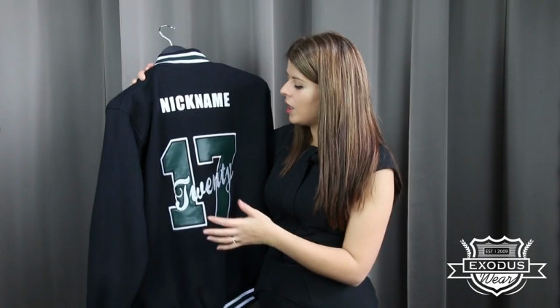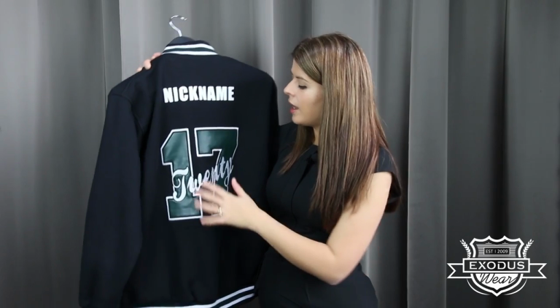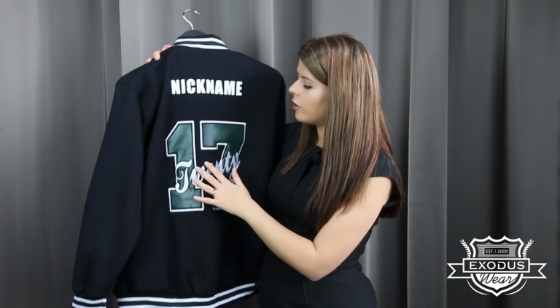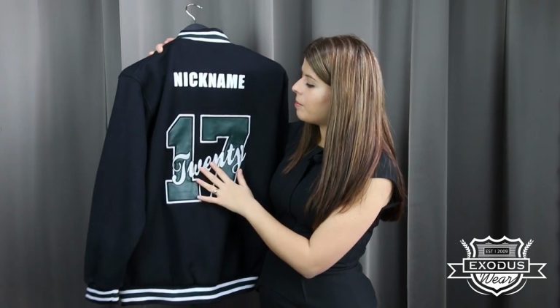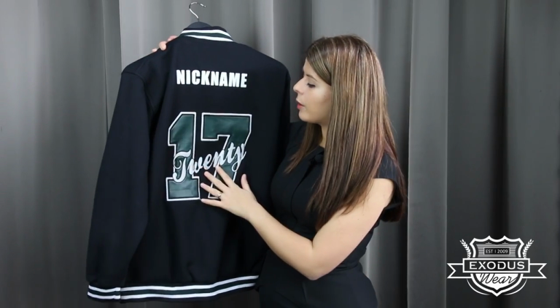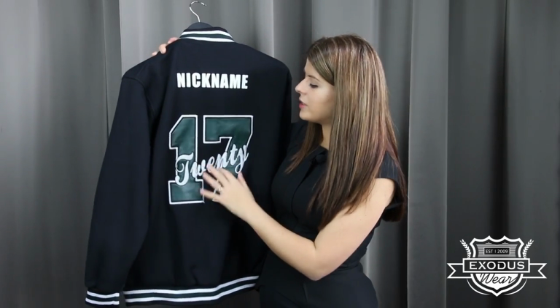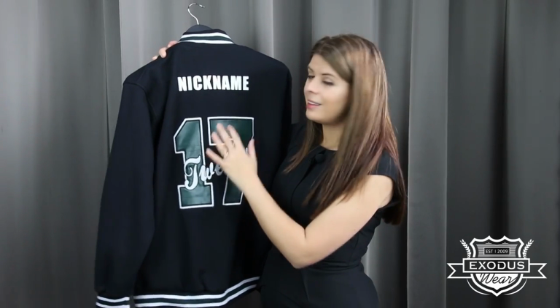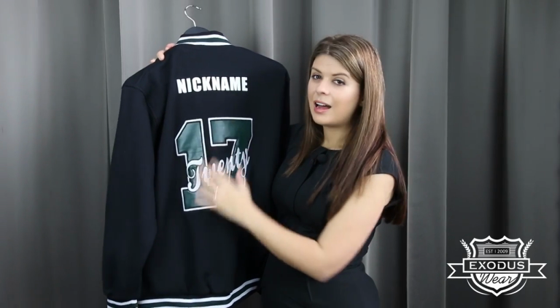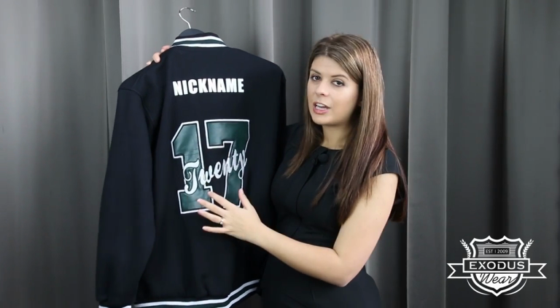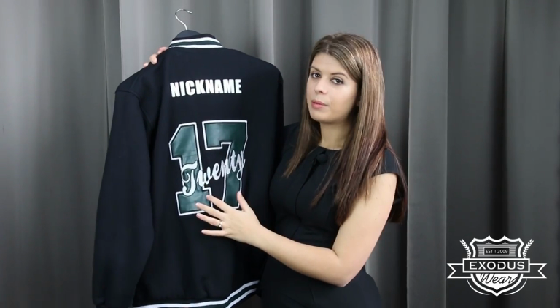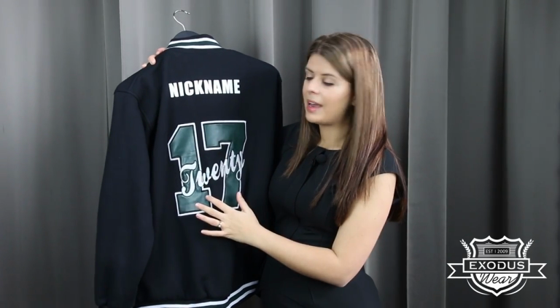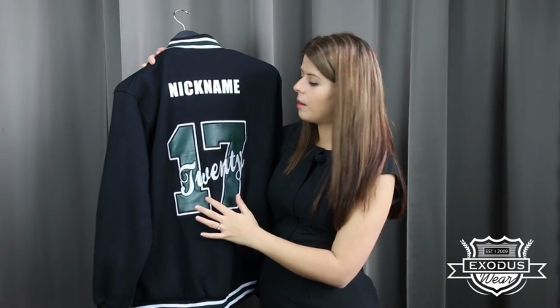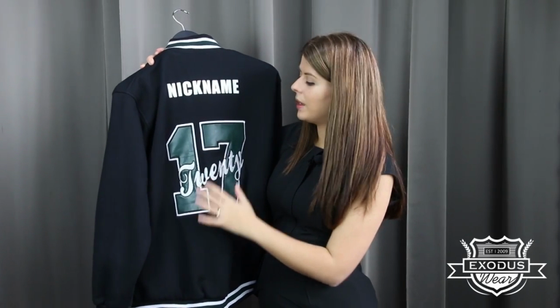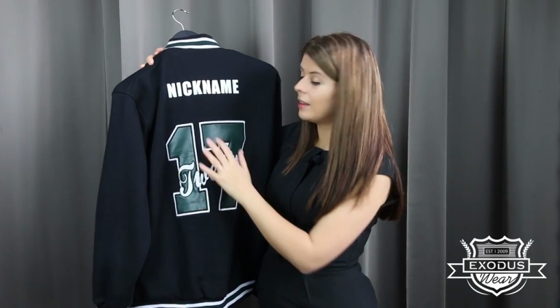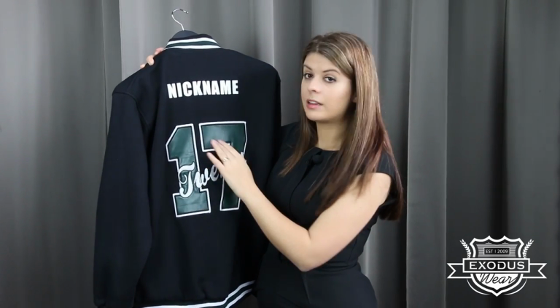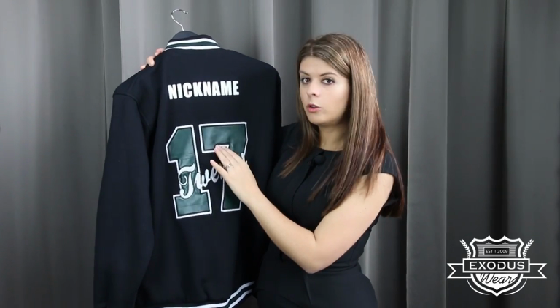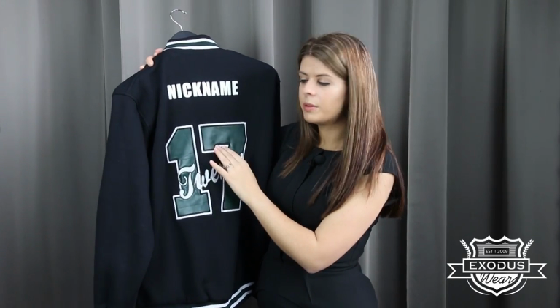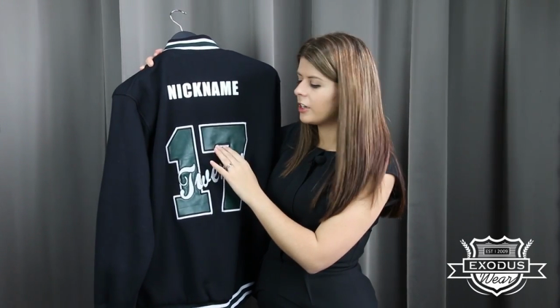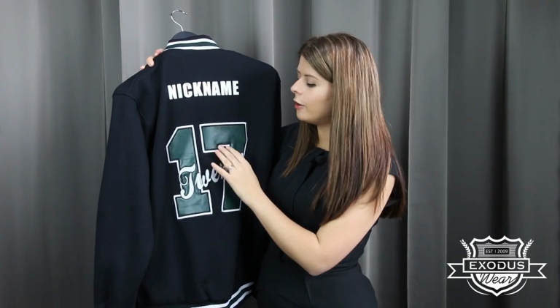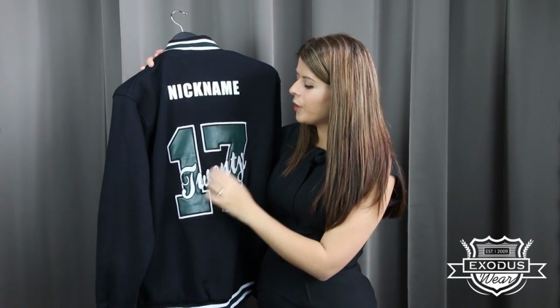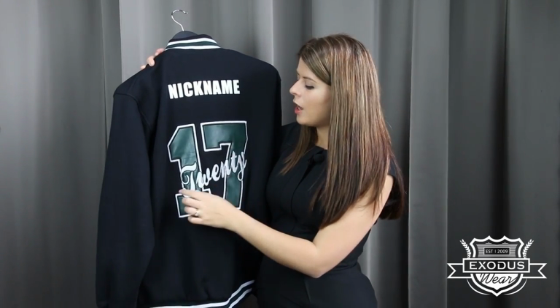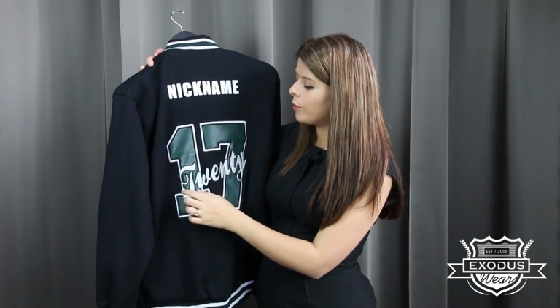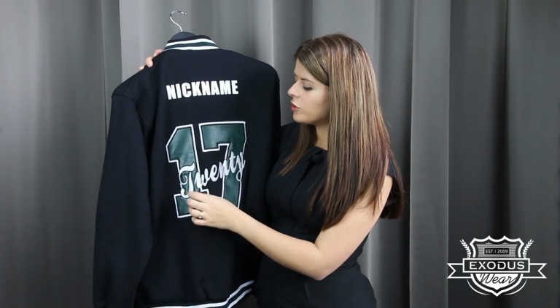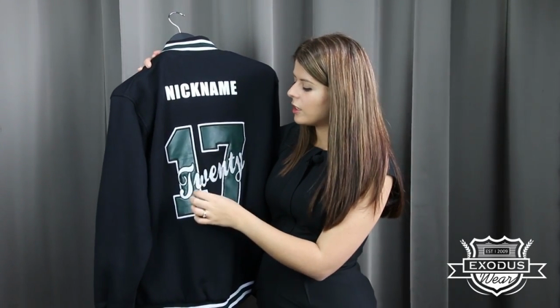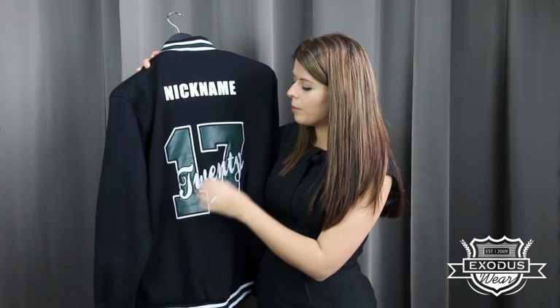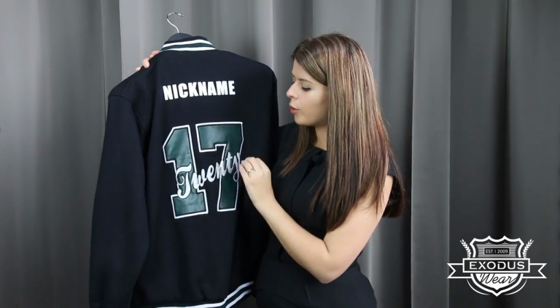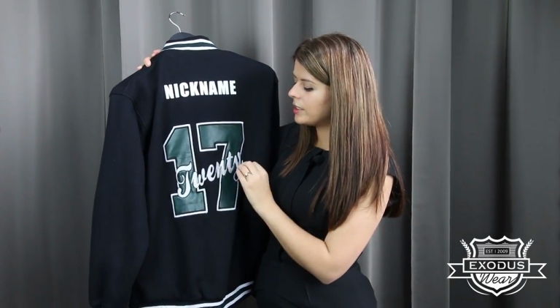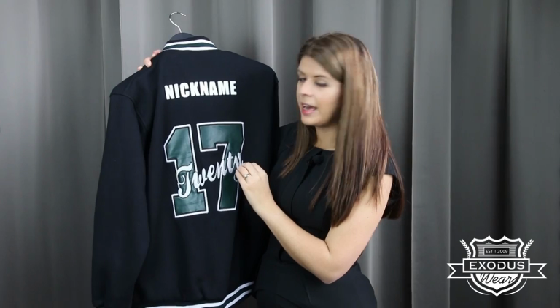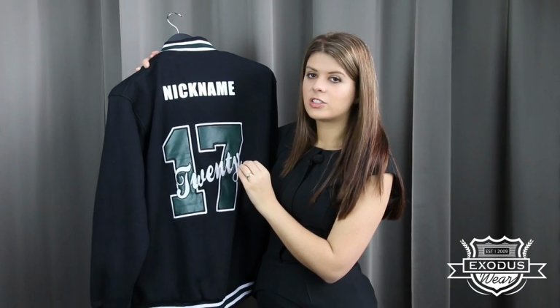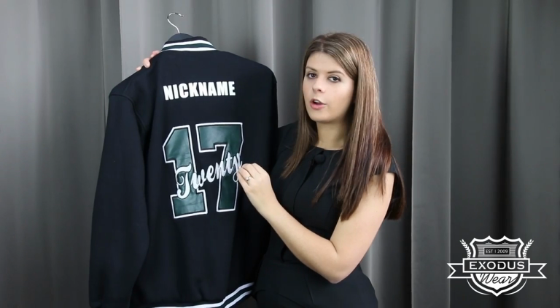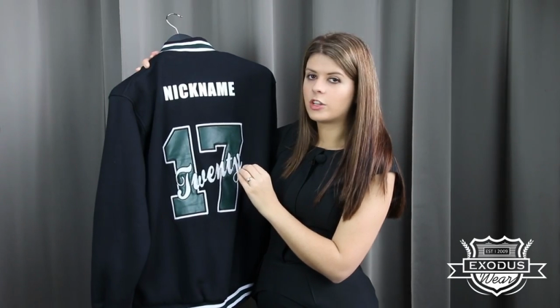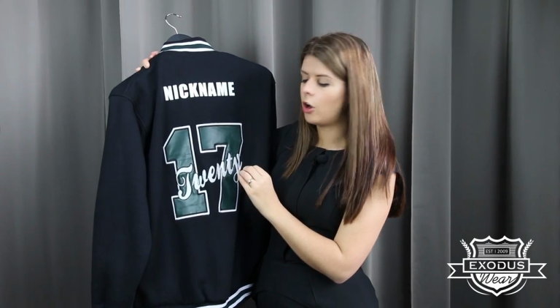On the back we've done a large appliqué number in the leather look material and we've also done embroidered text over the top.